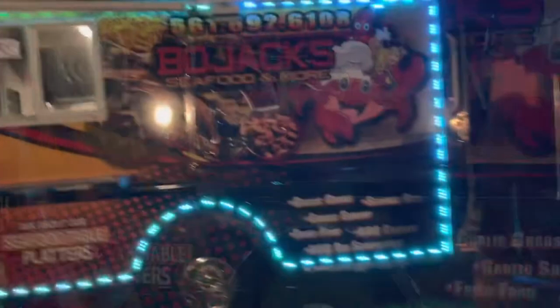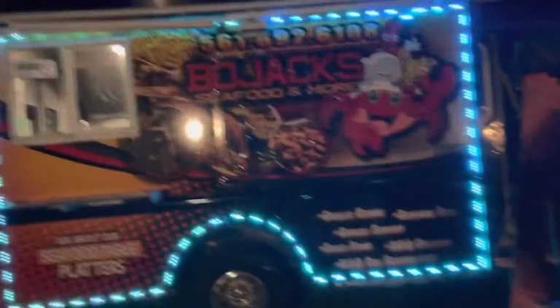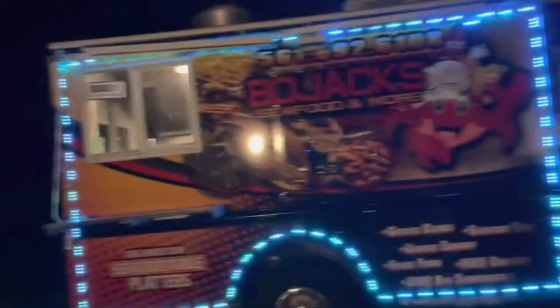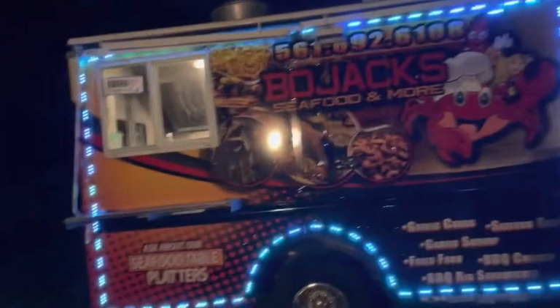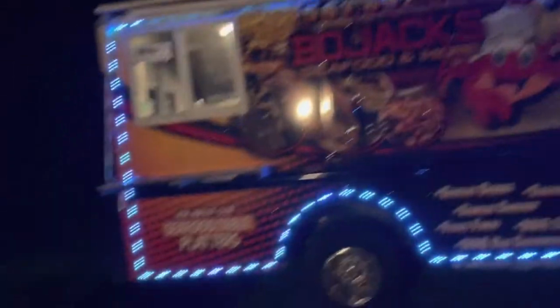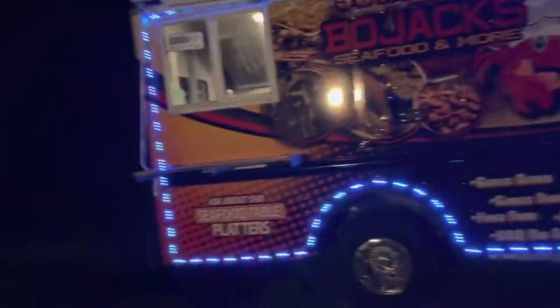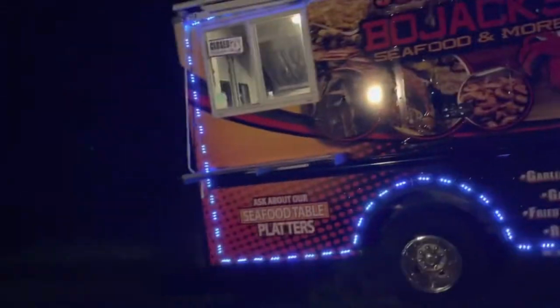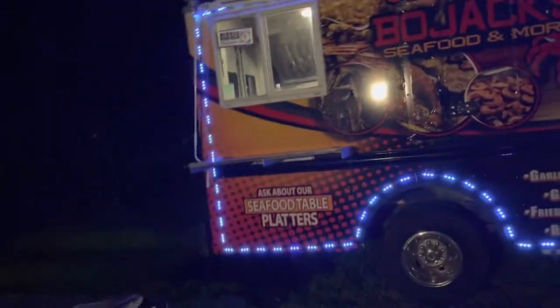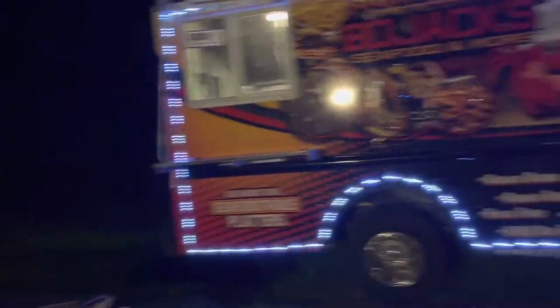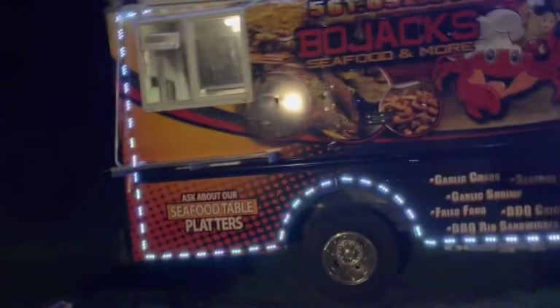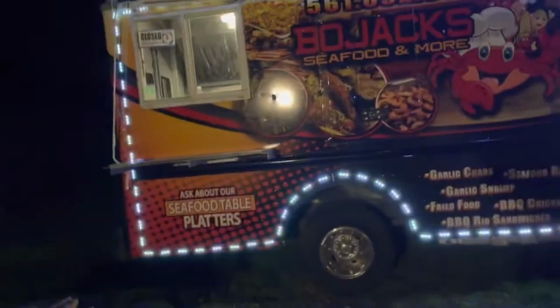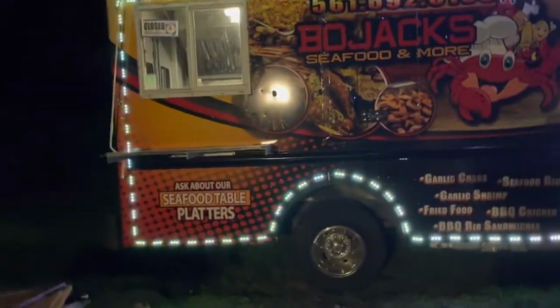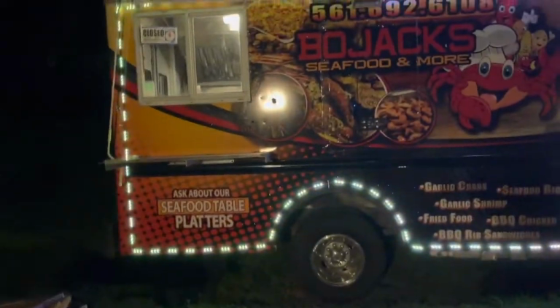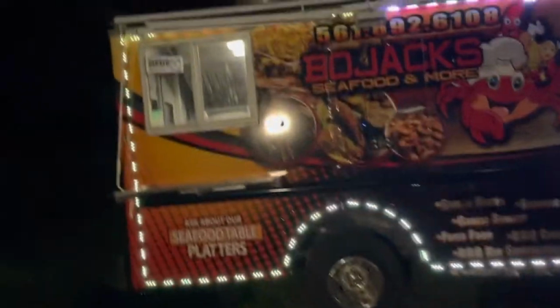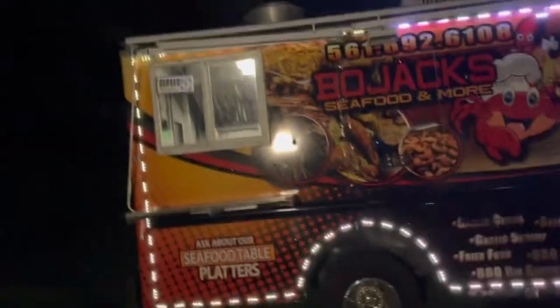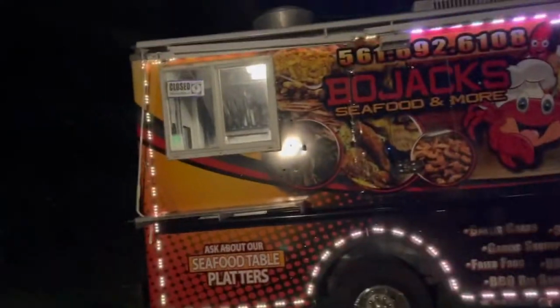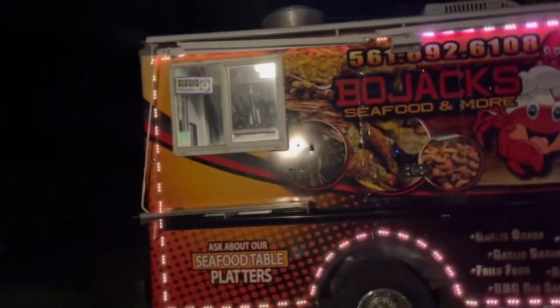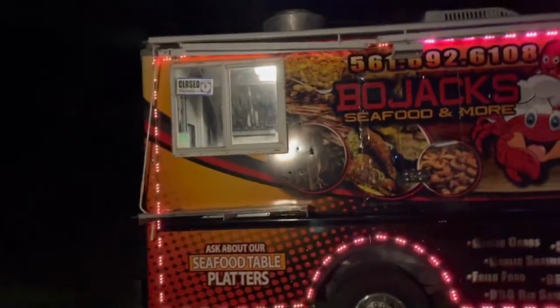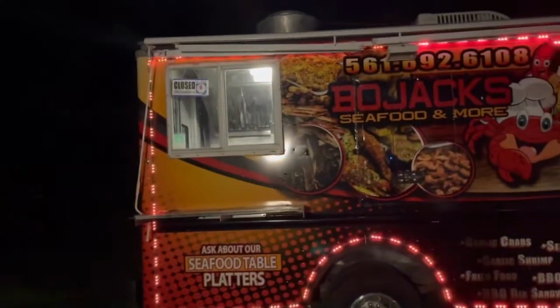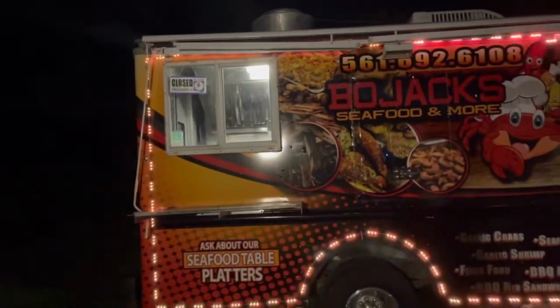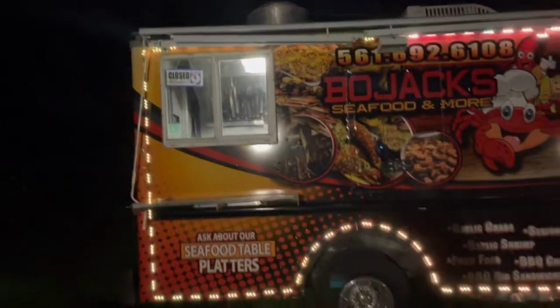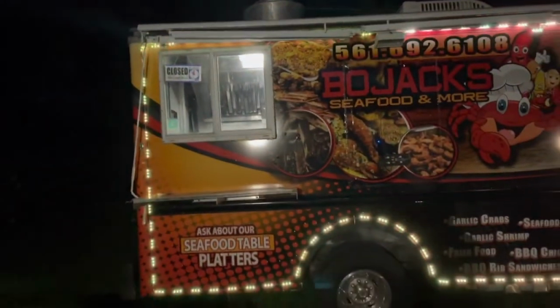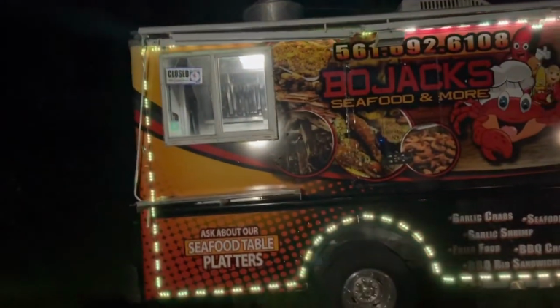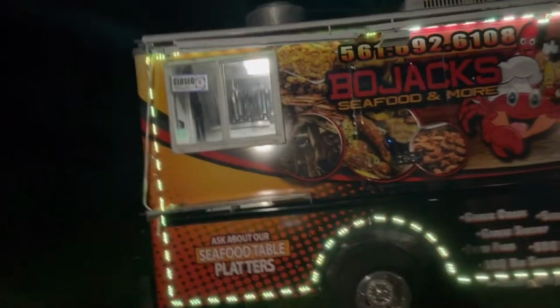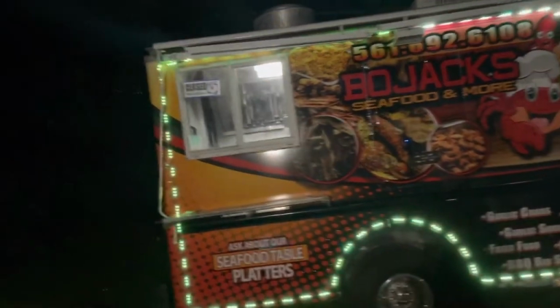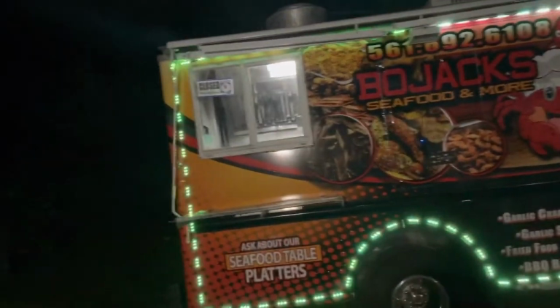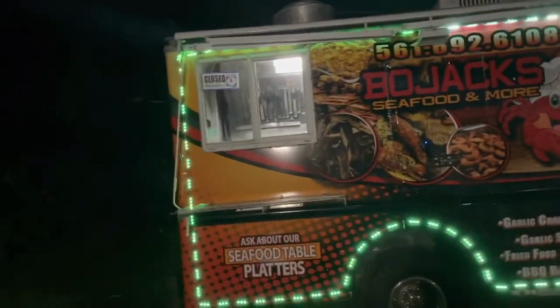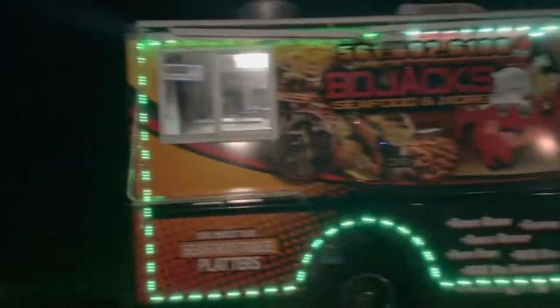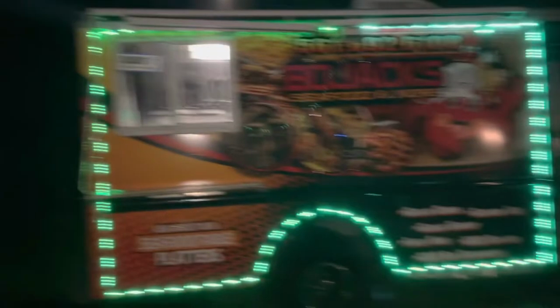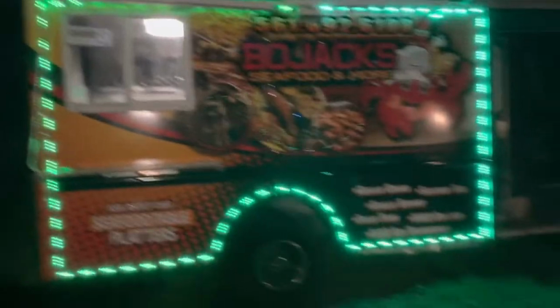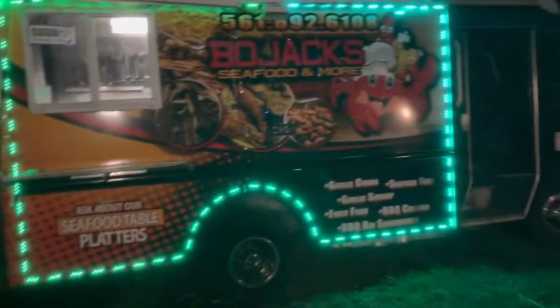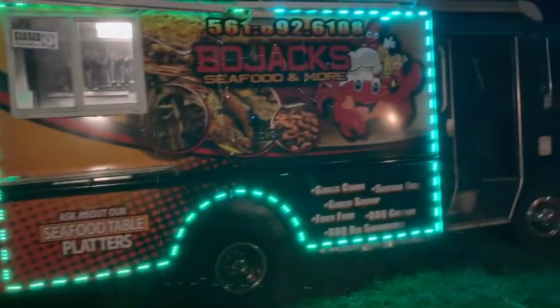Hey, as y'all can see — looking good right now.